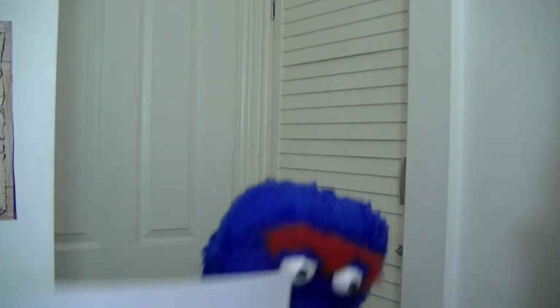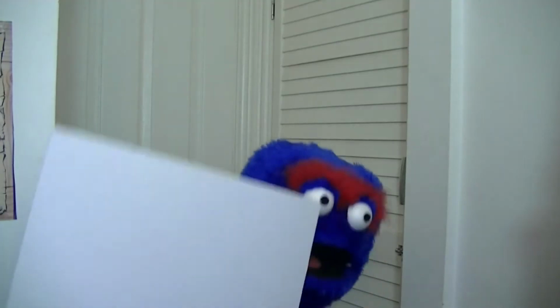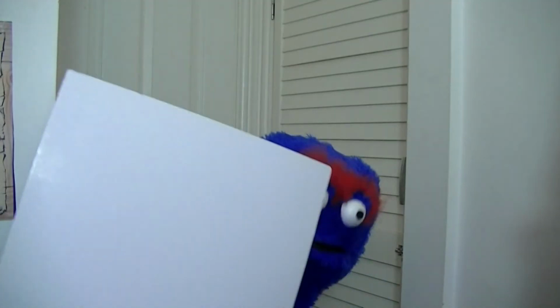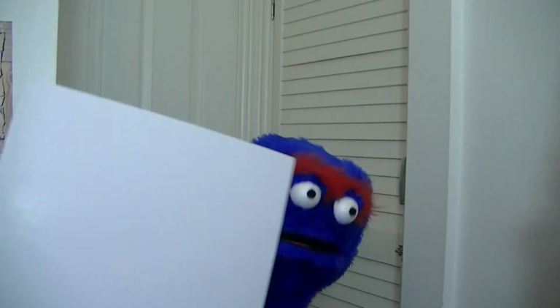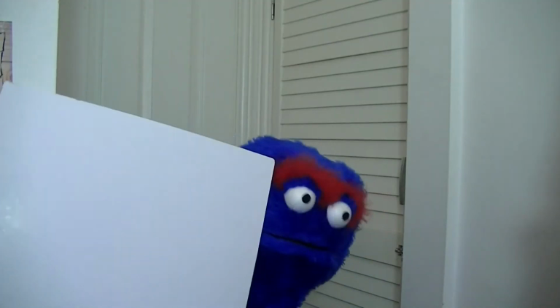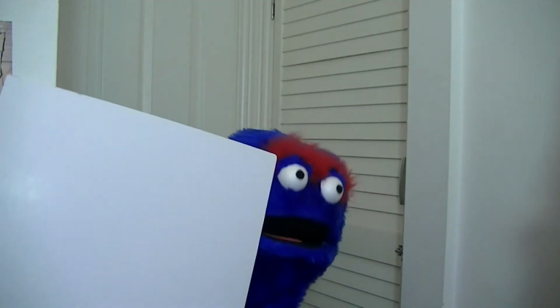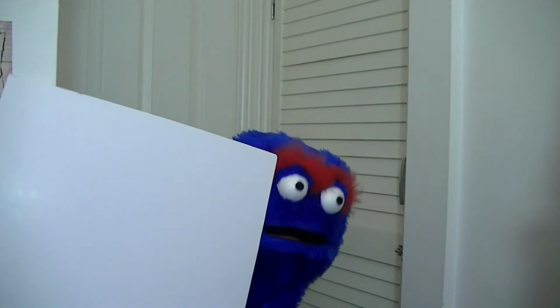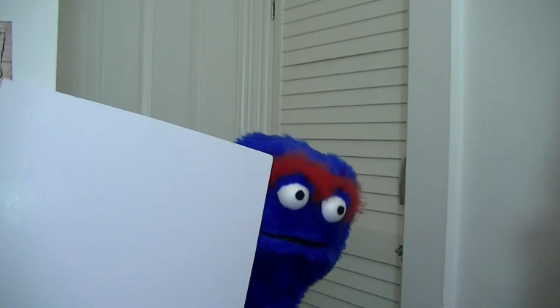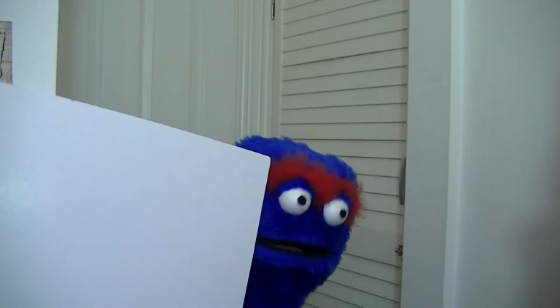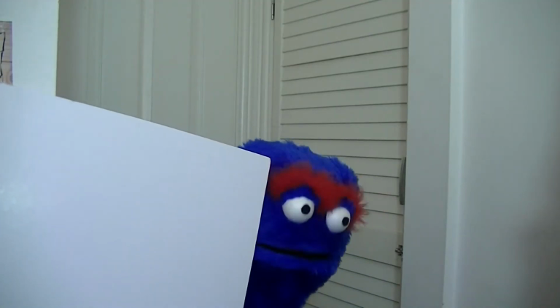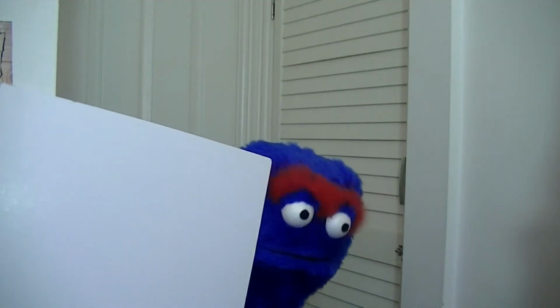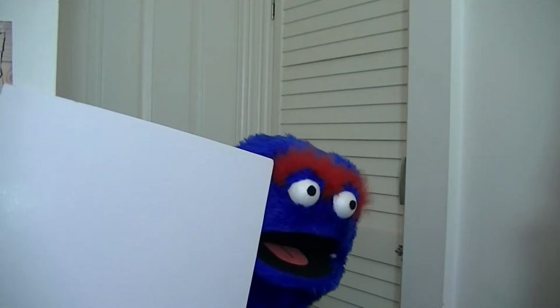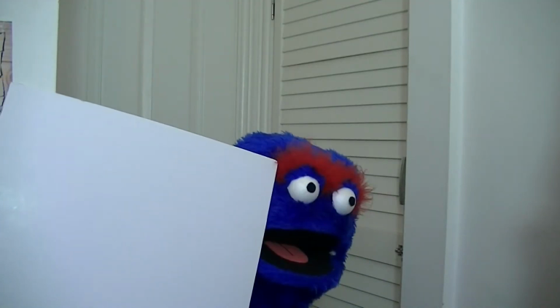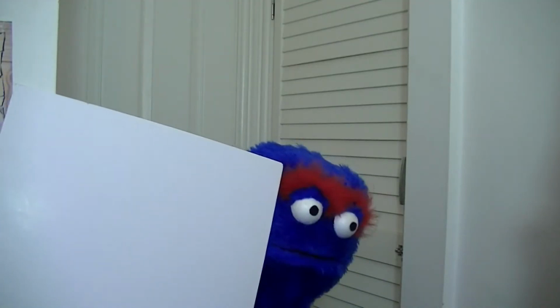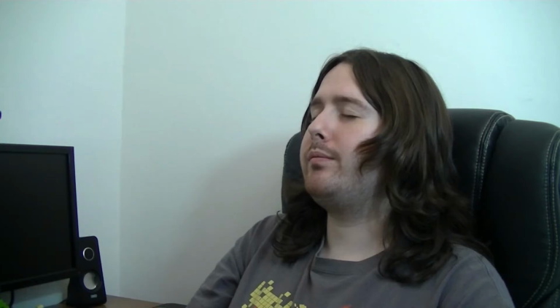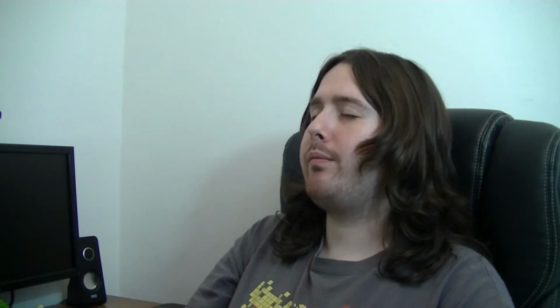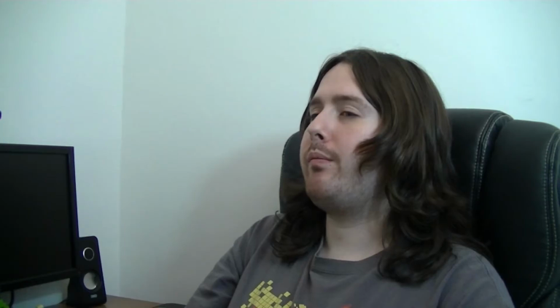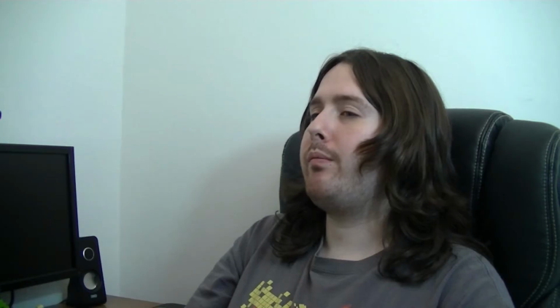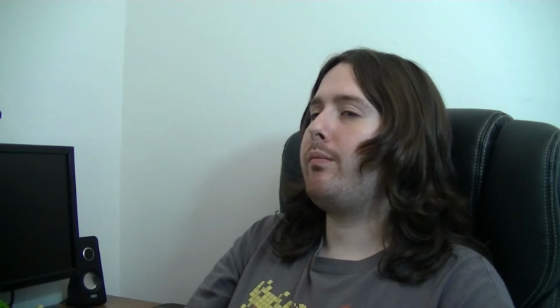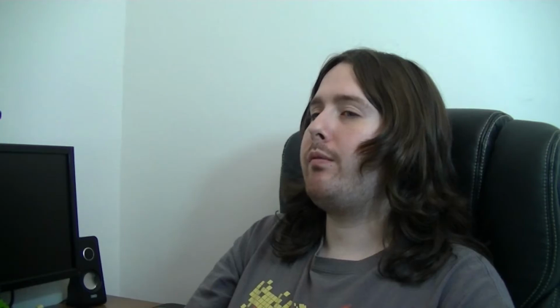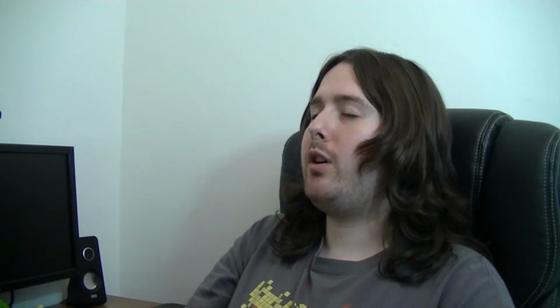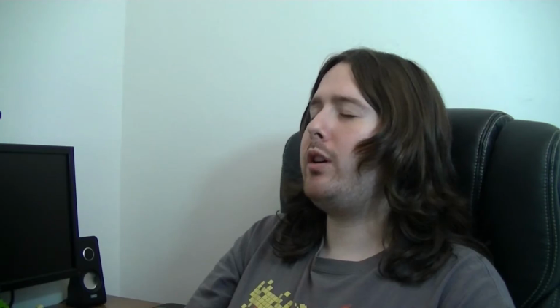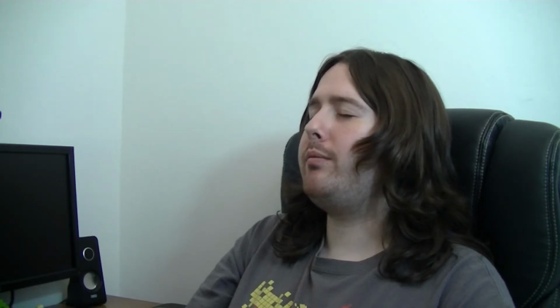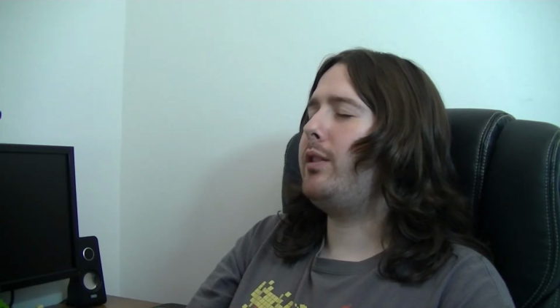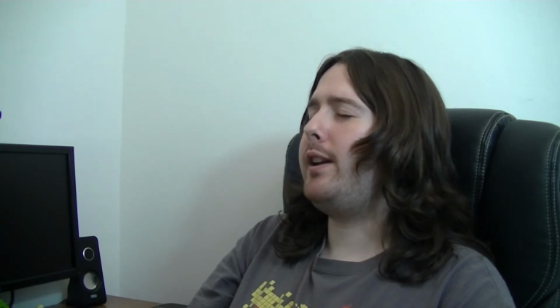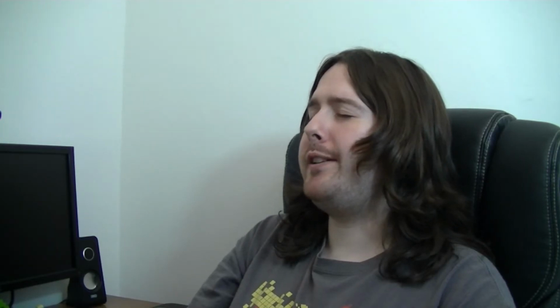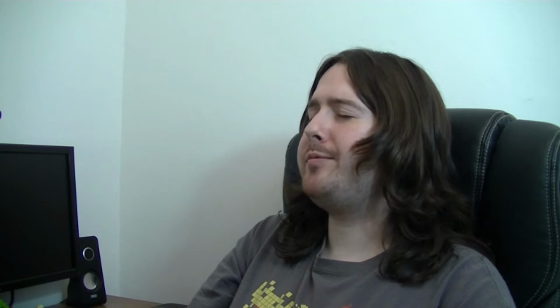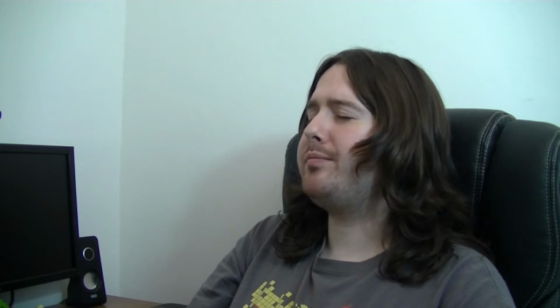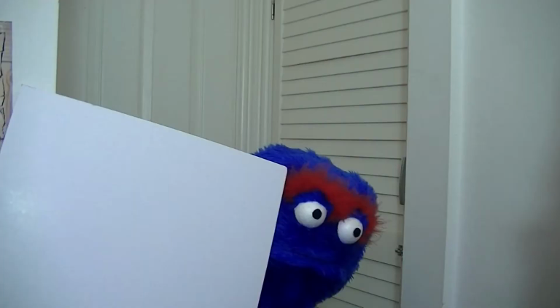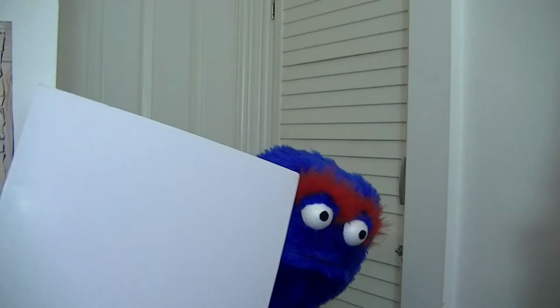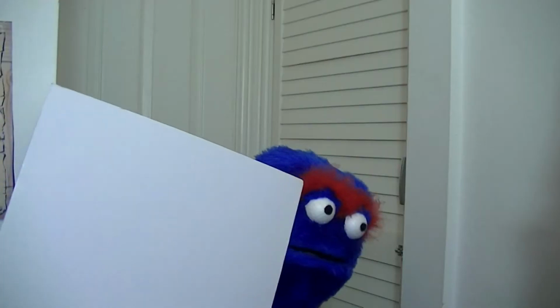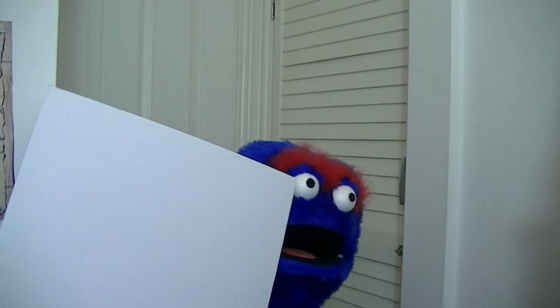Okay, I'm heading to art class now. Okay, see you later, bye.